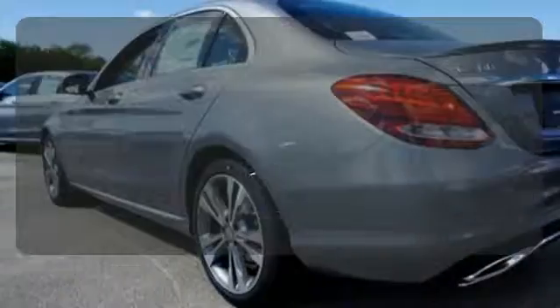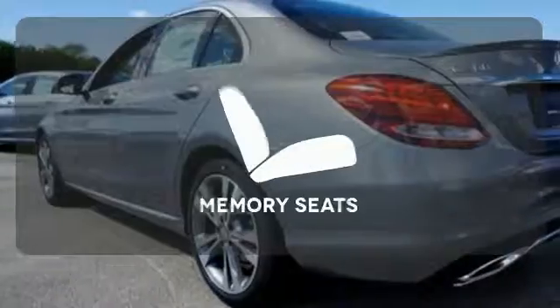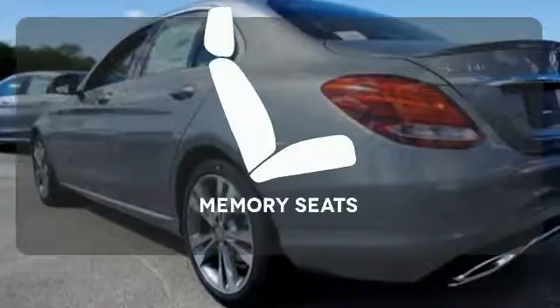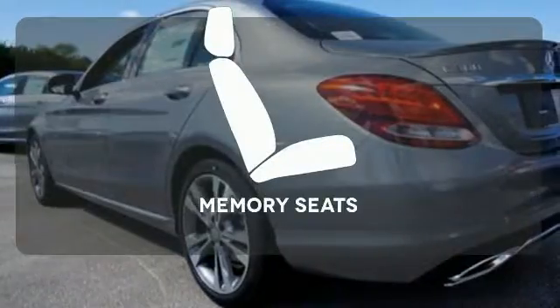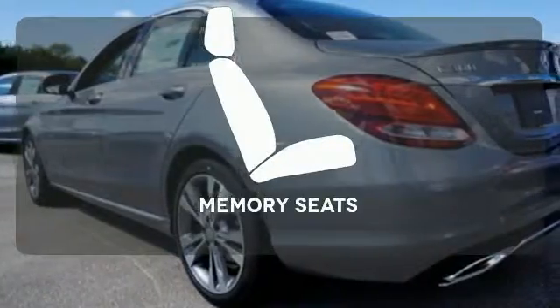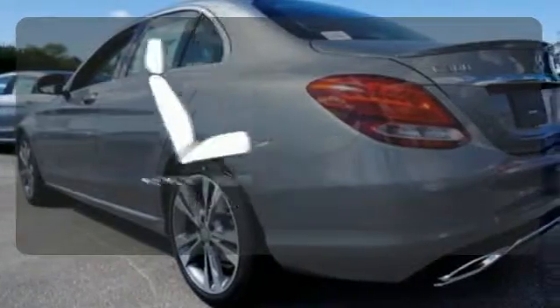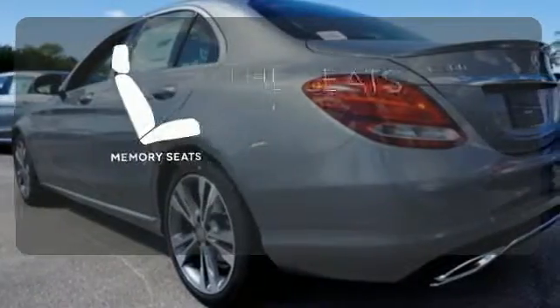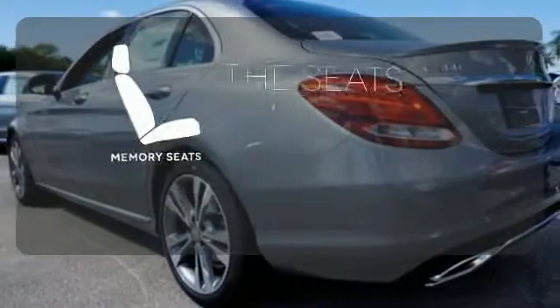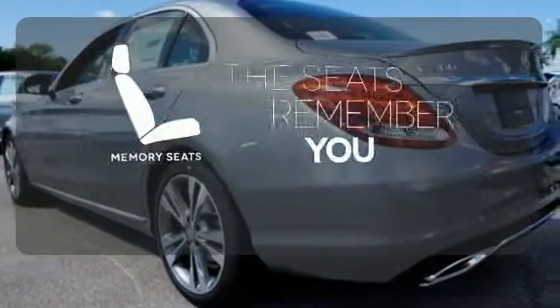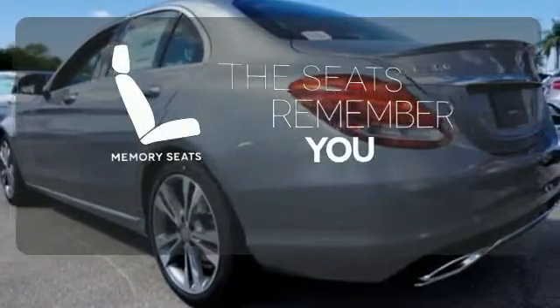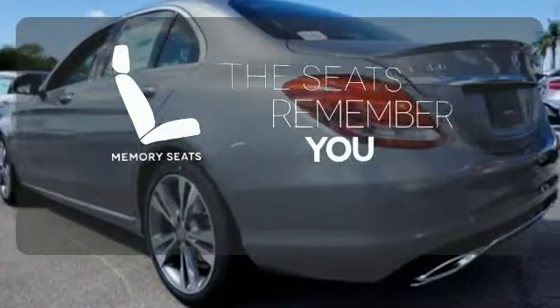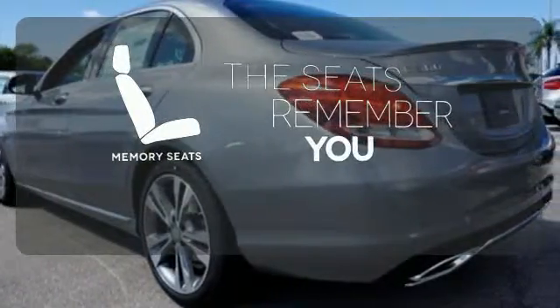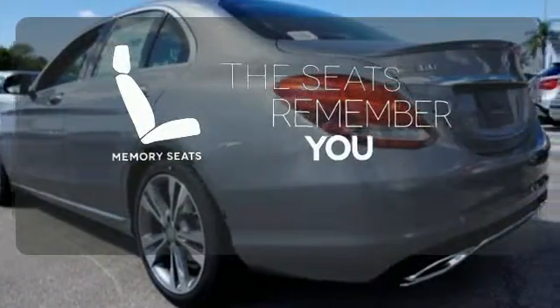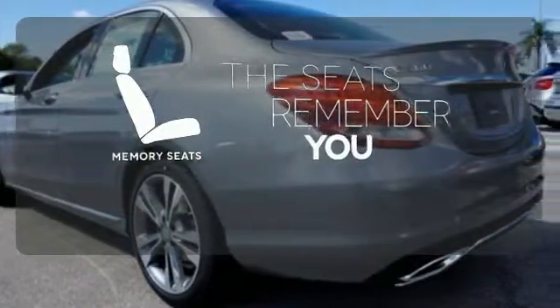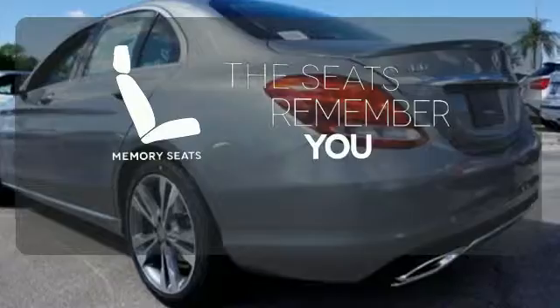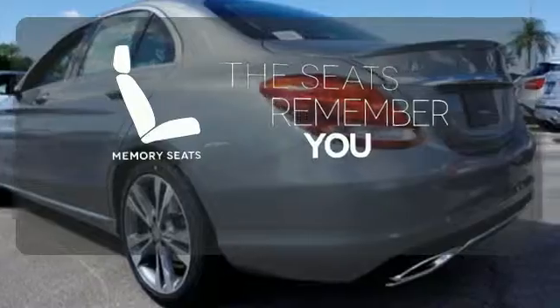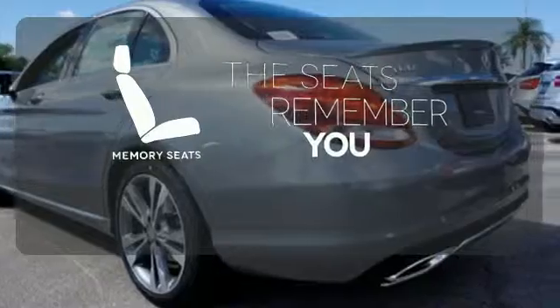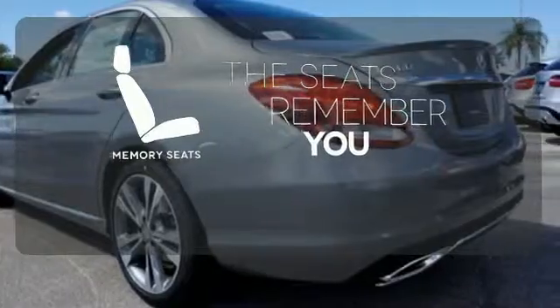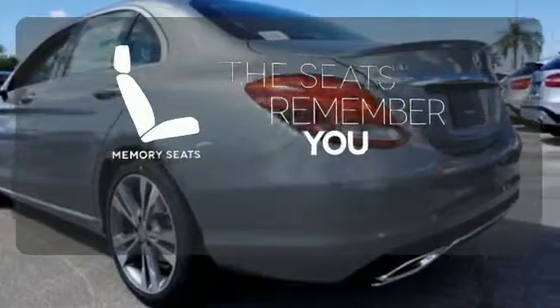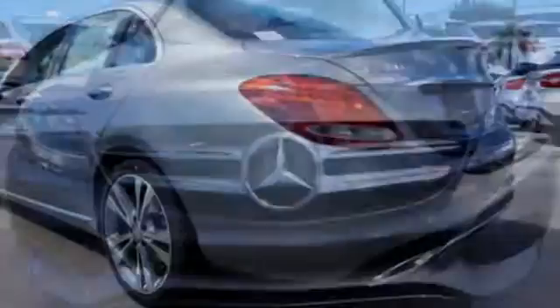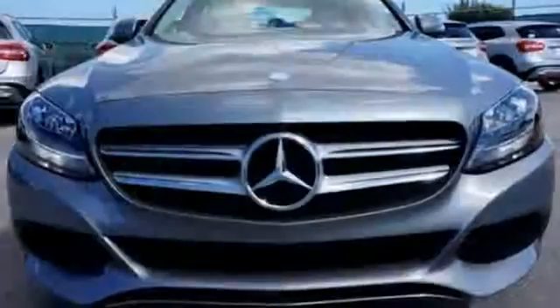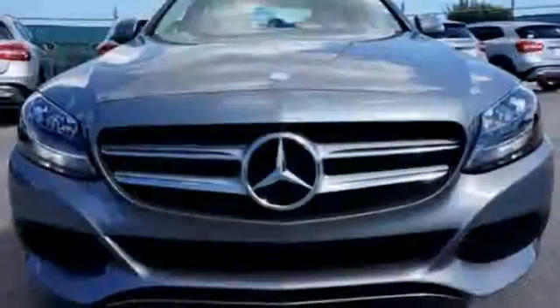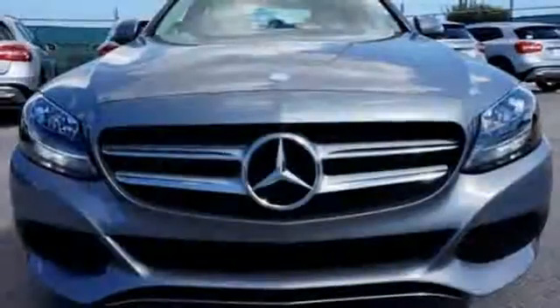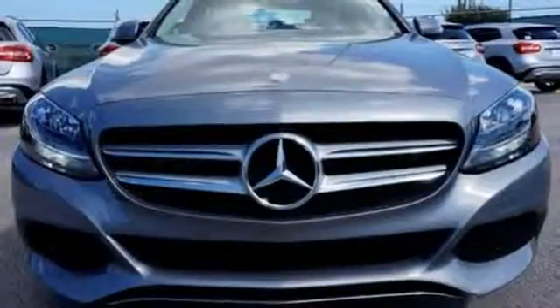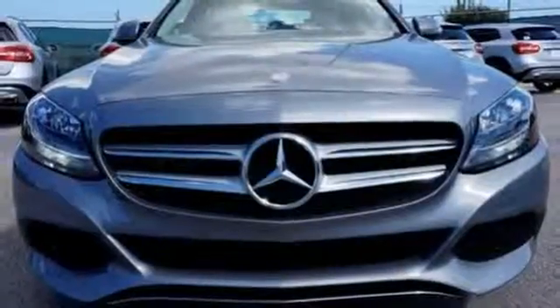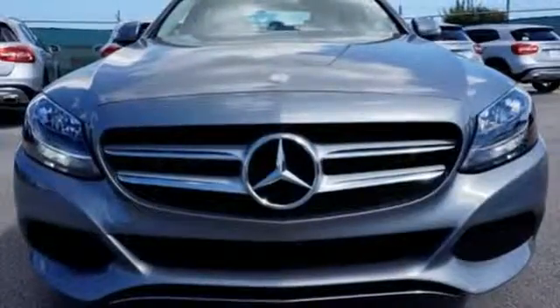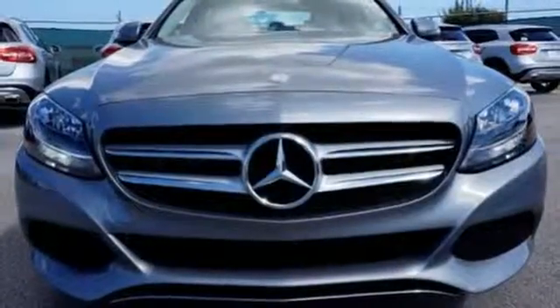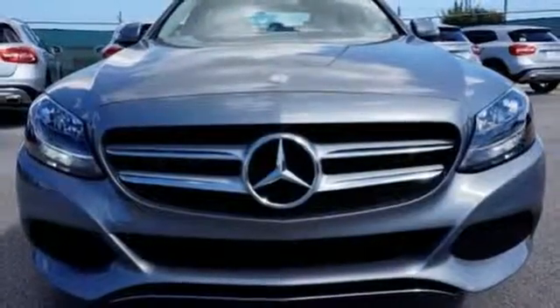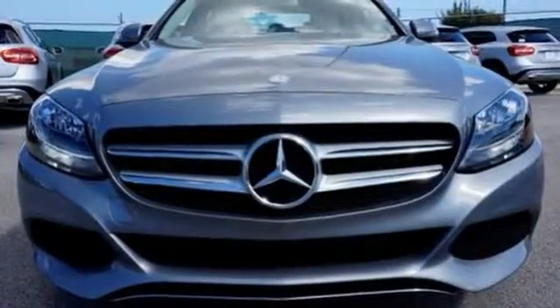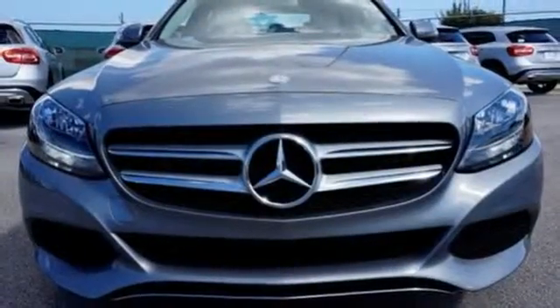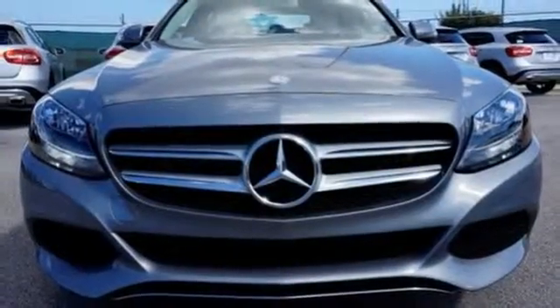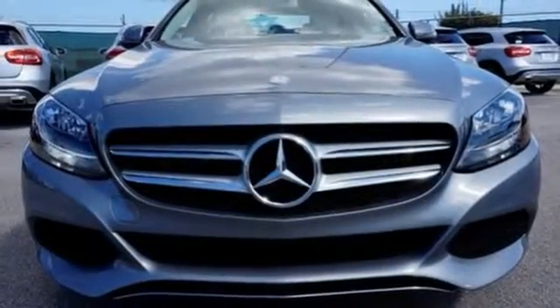Let the memory seats adjust to your preferred setting. Your C300 awaits — come and get it today.